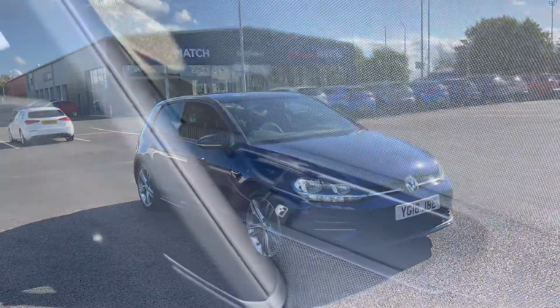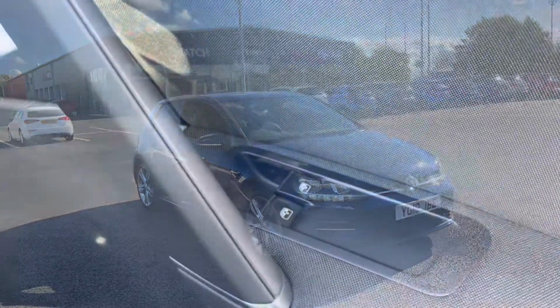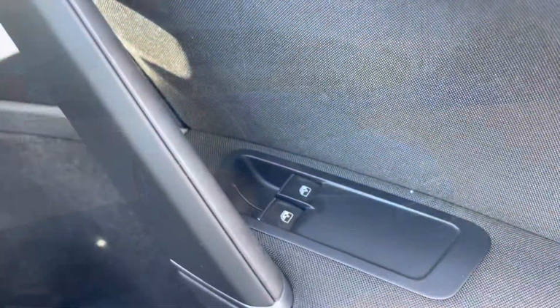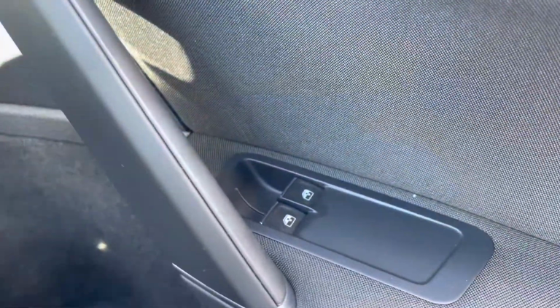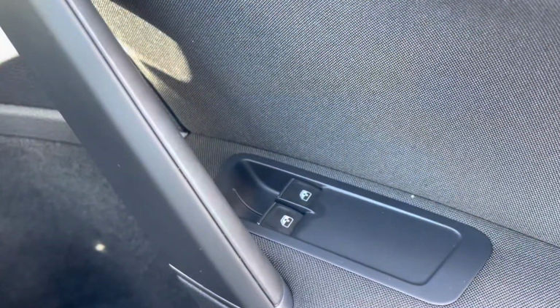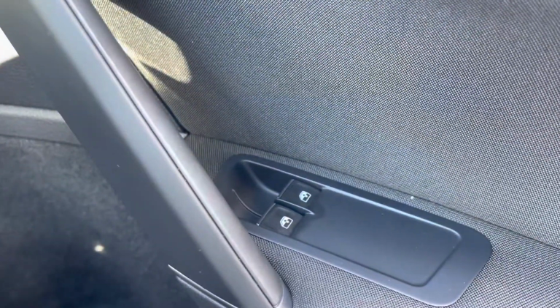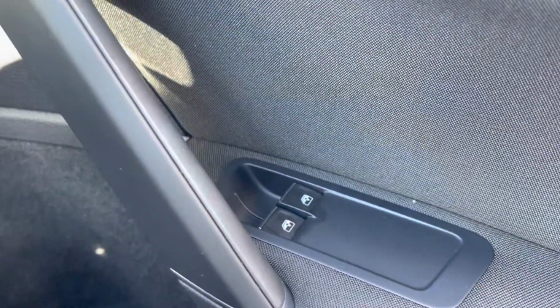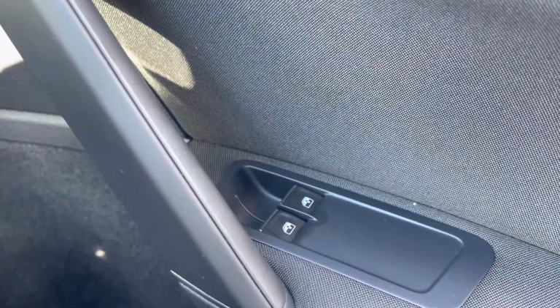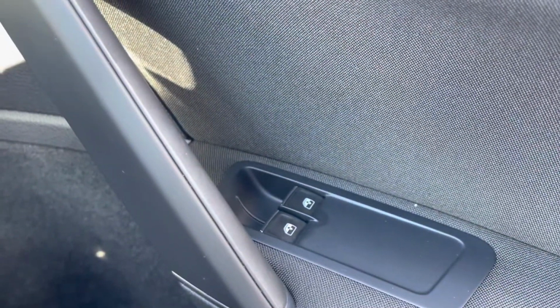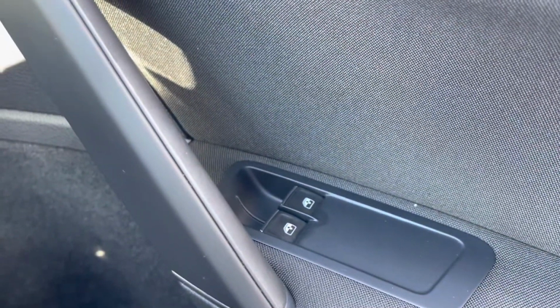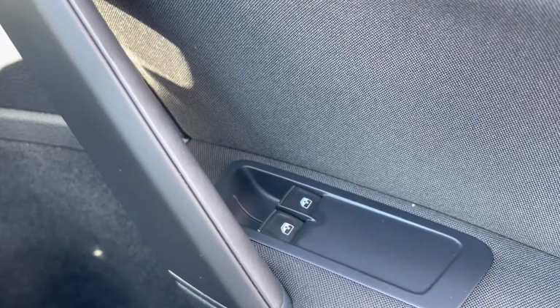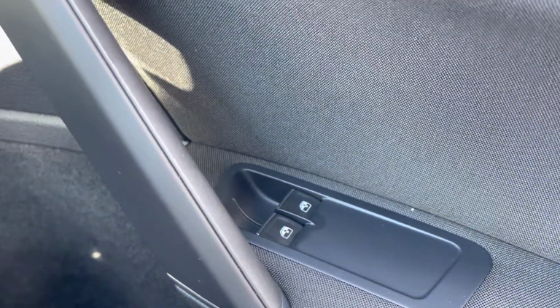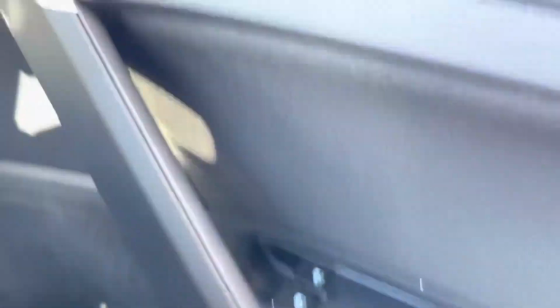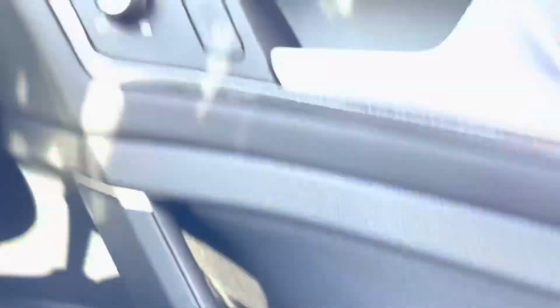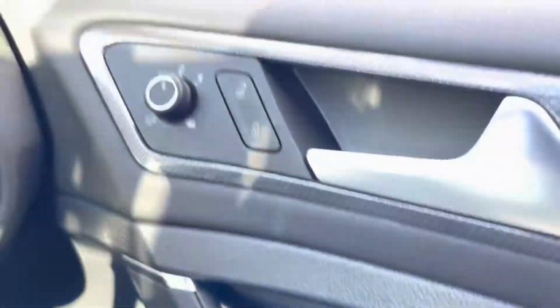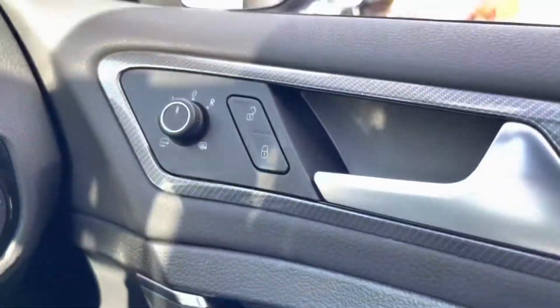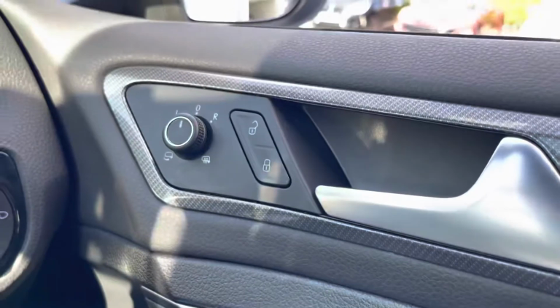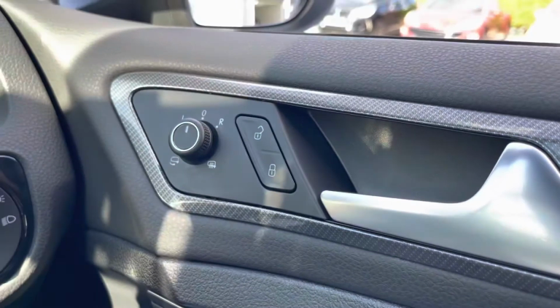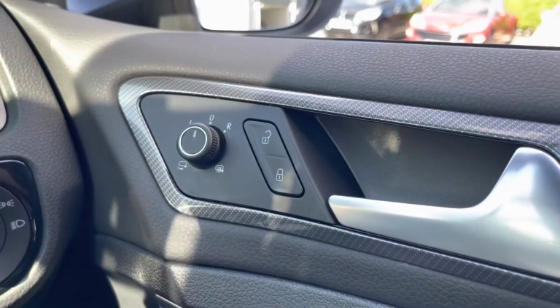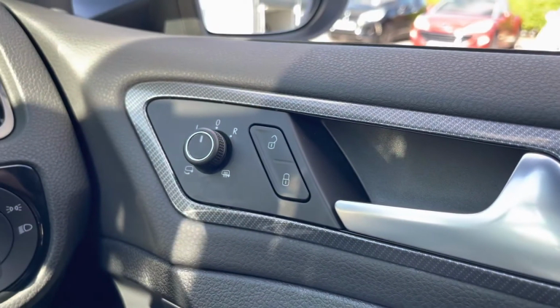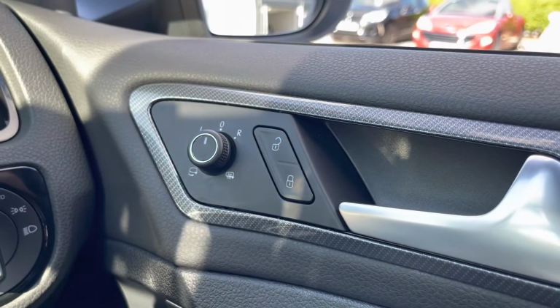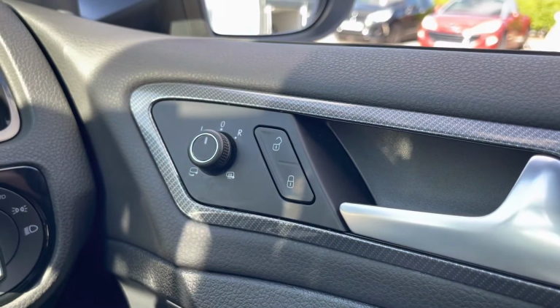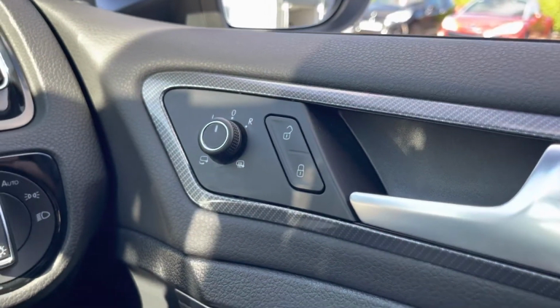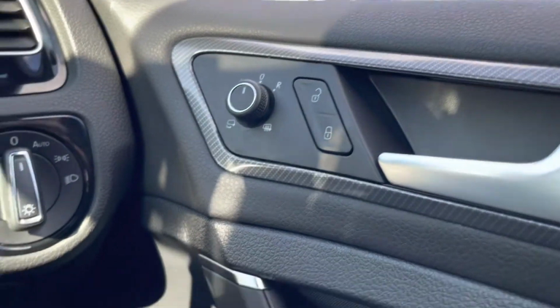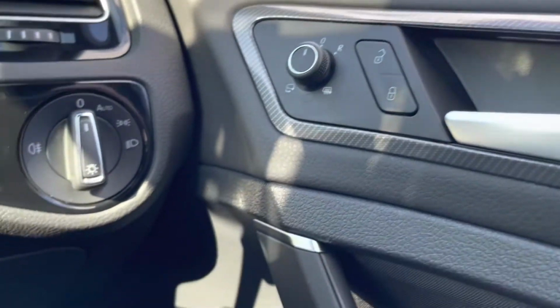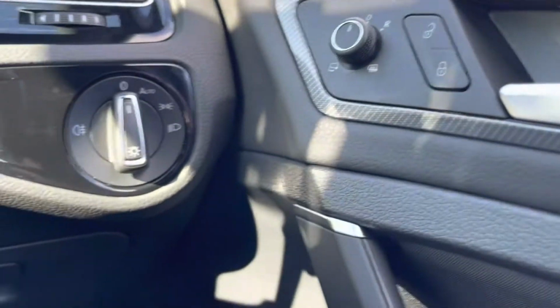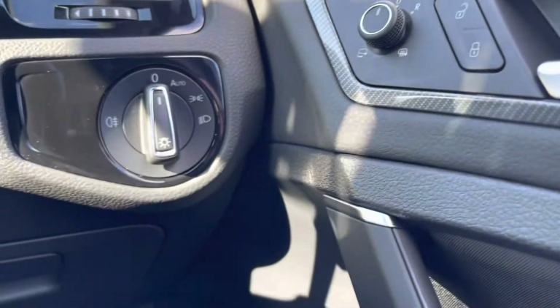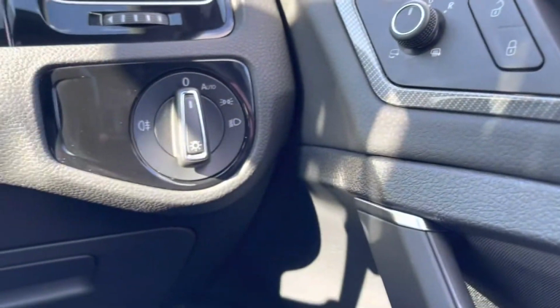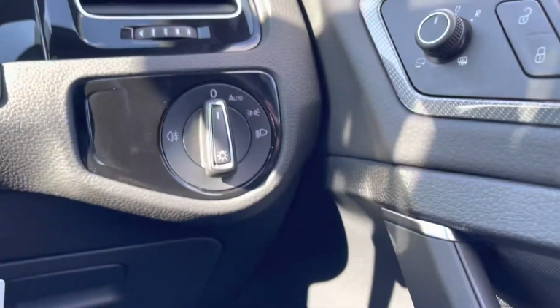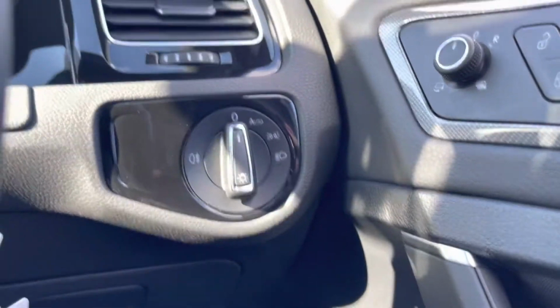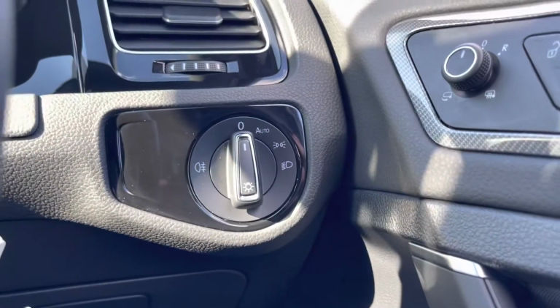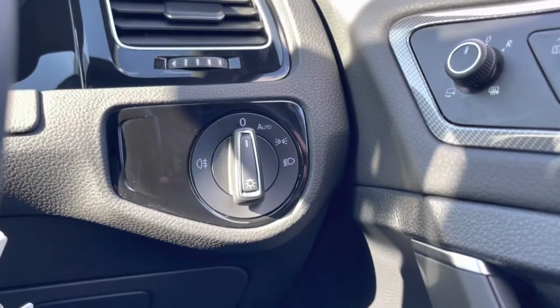Starting on the right-hand side, you've got your two electric windows, and then moving up, wing mirror controls with the ability to fold them in and the heated option too.